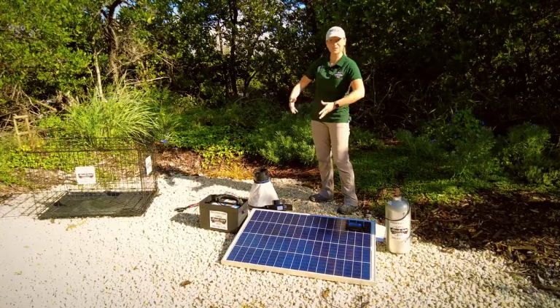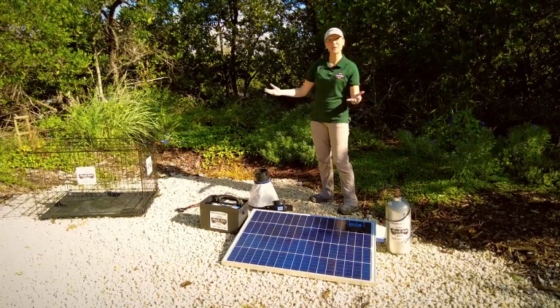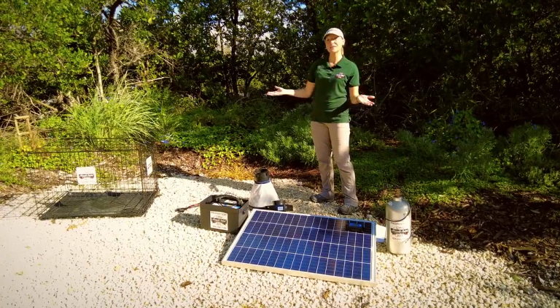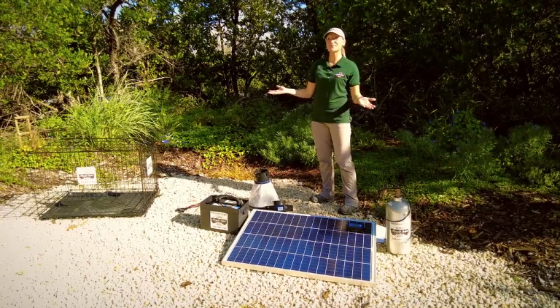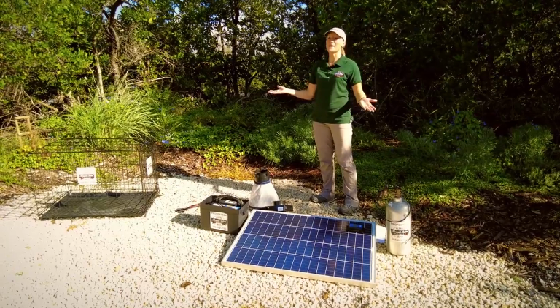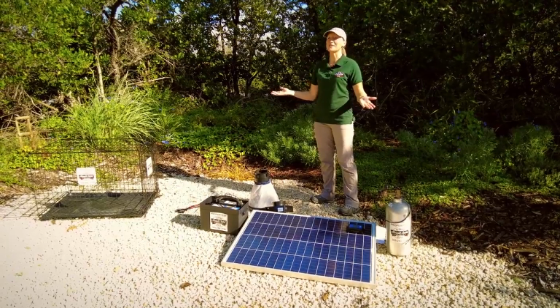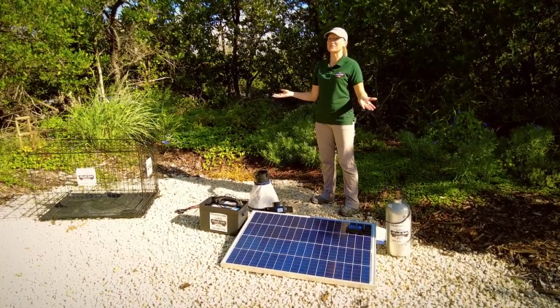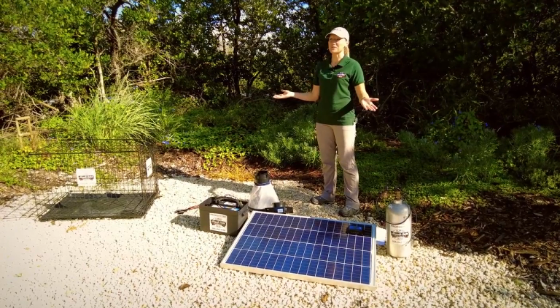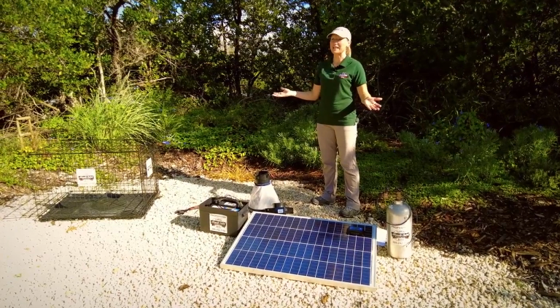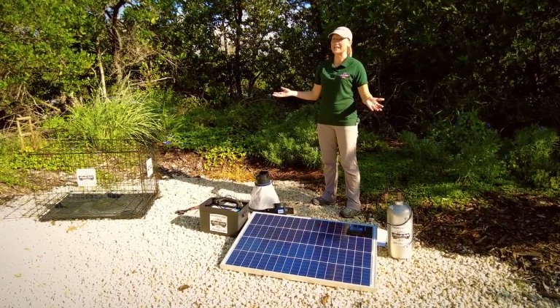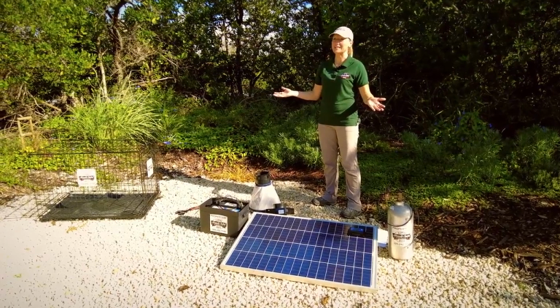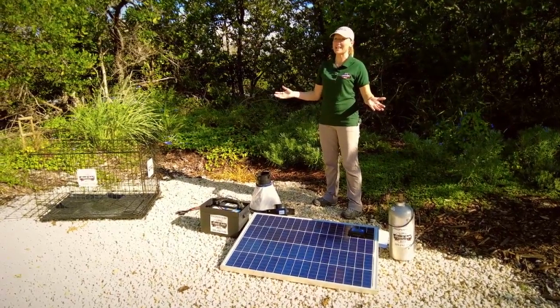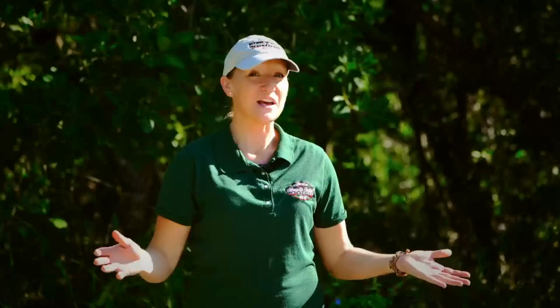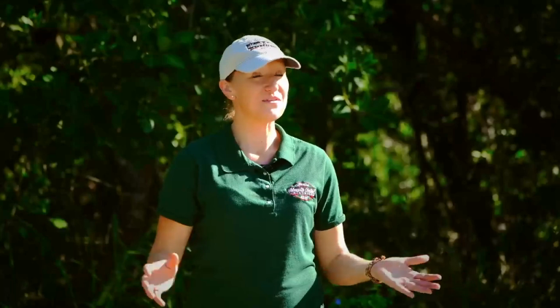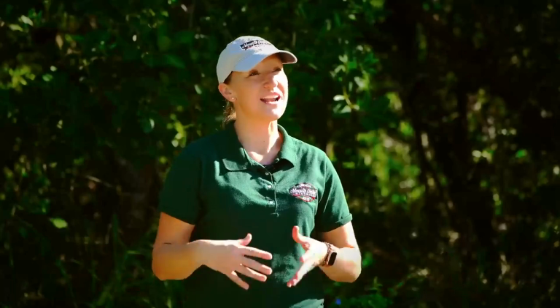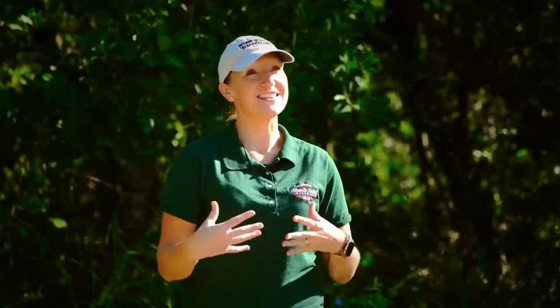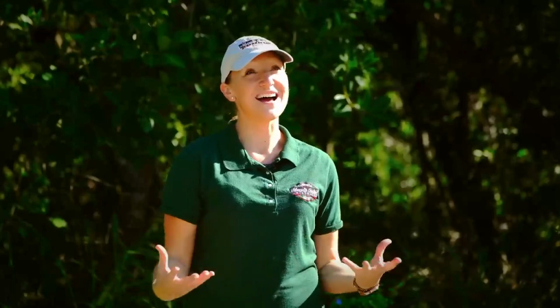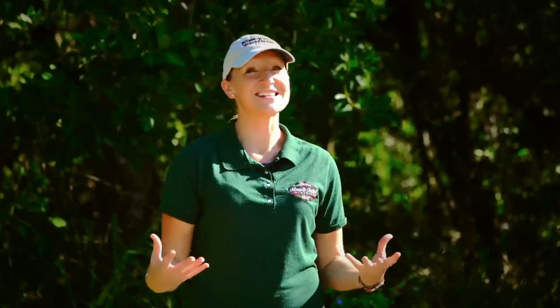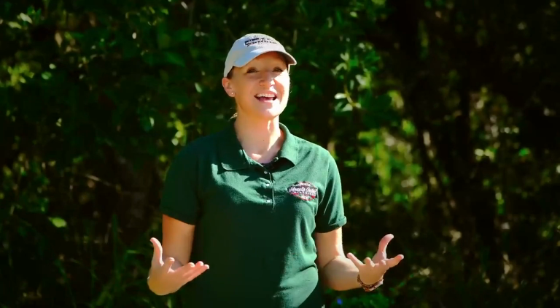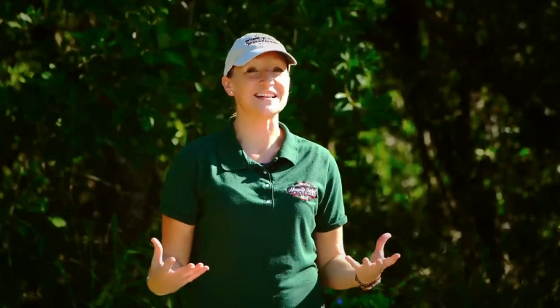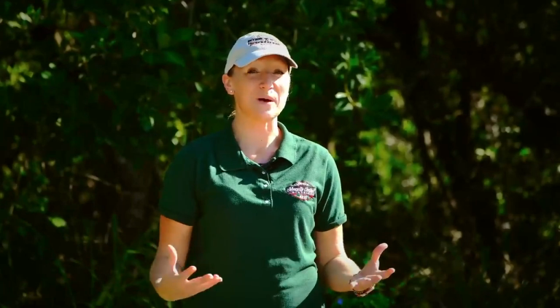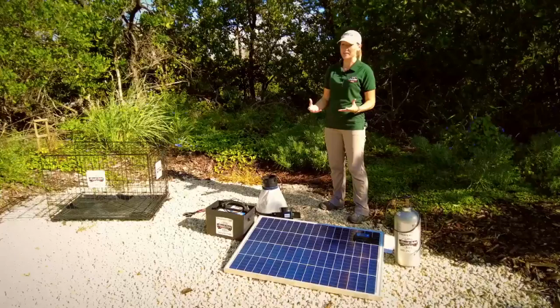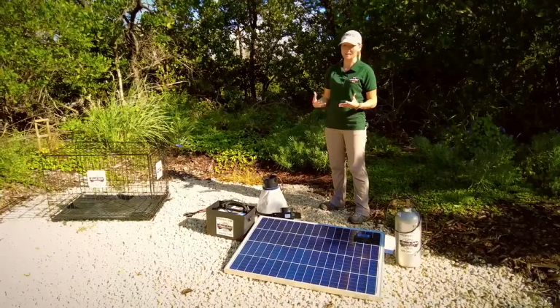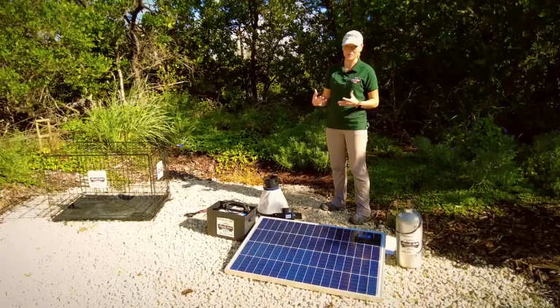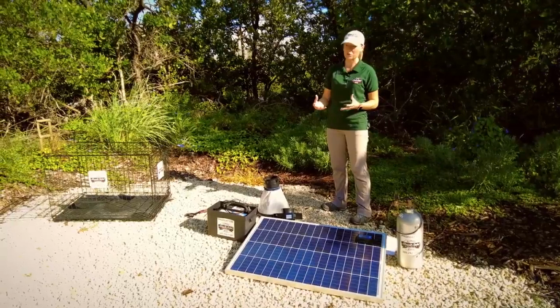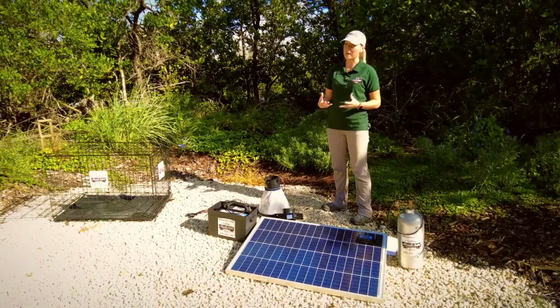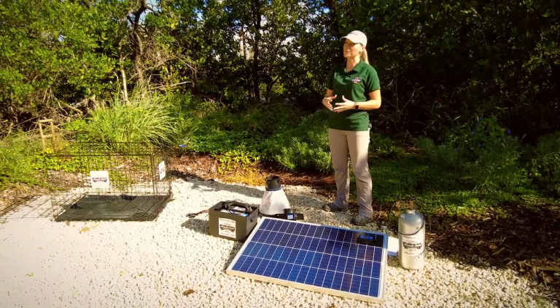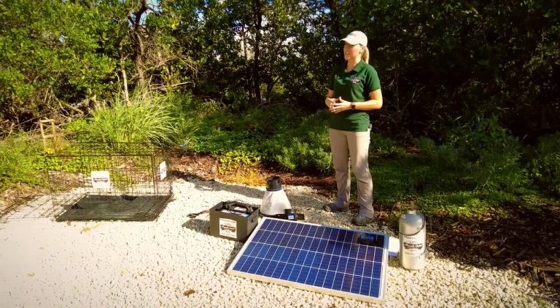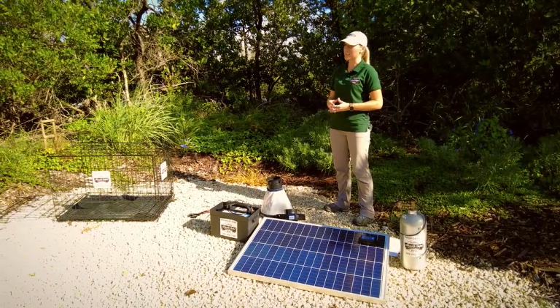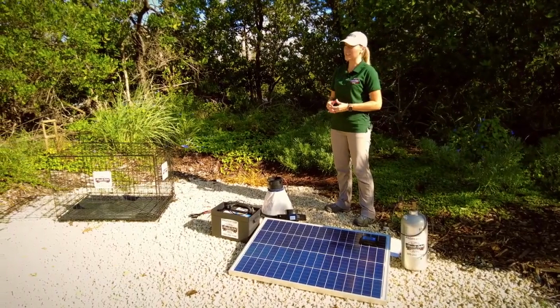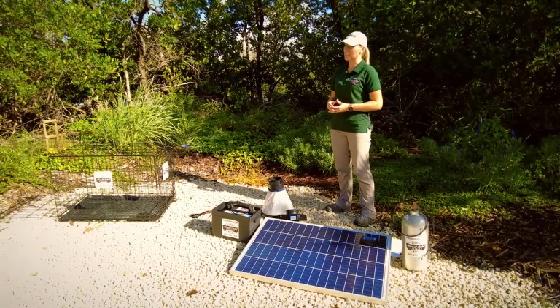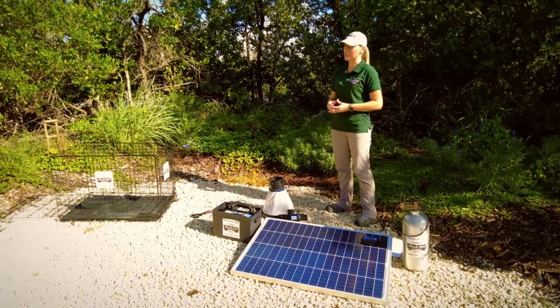We're in the fabulous Florida Keys and we've got a lot of sun to power these traps for daily collections.